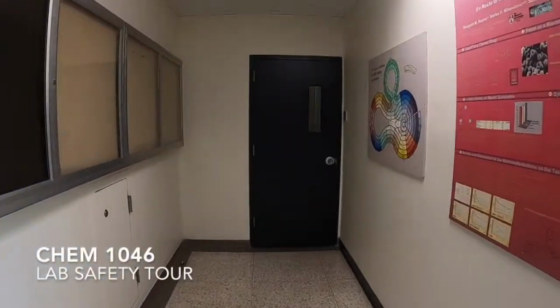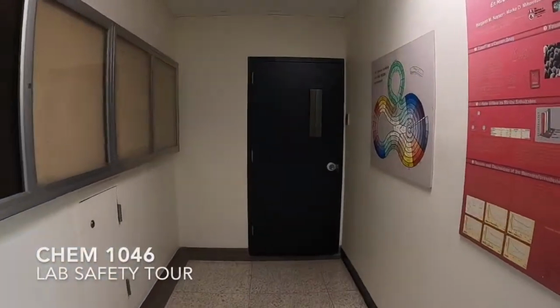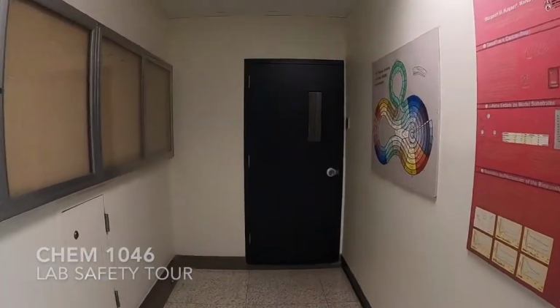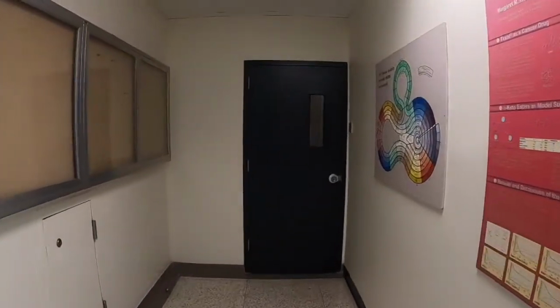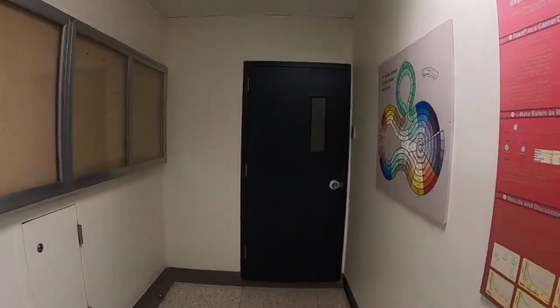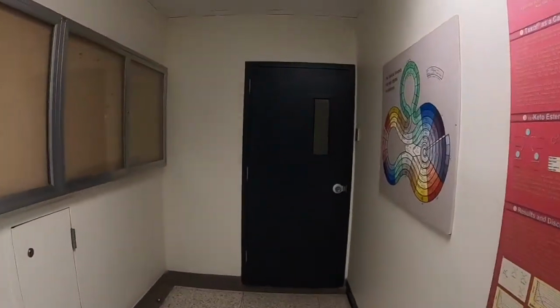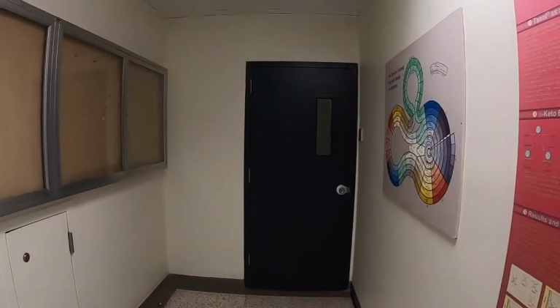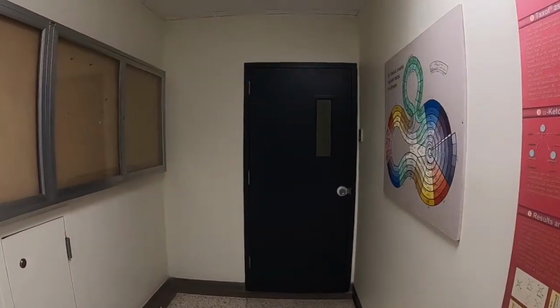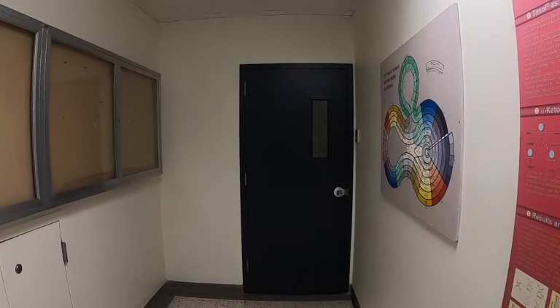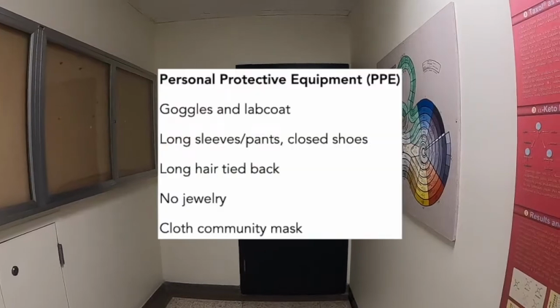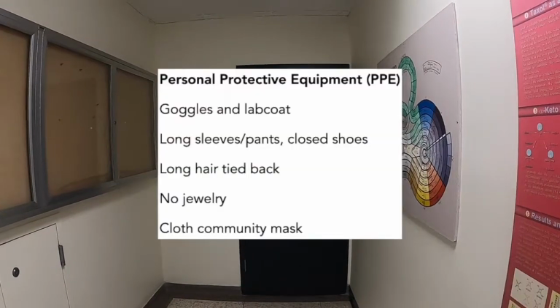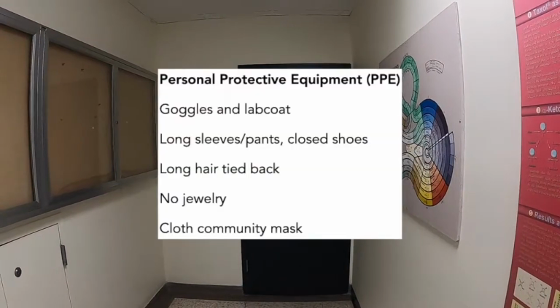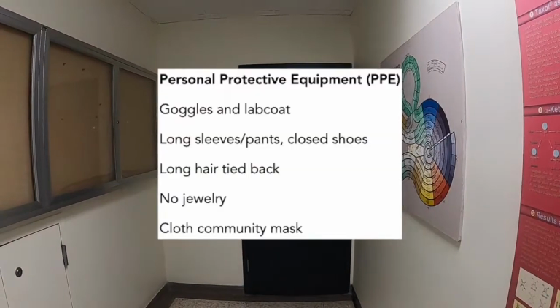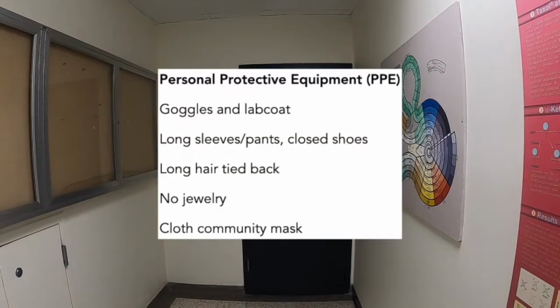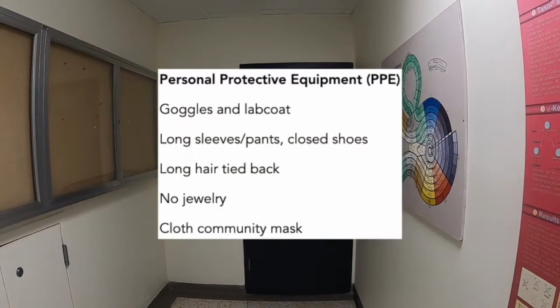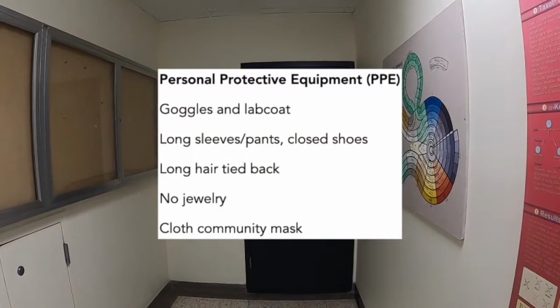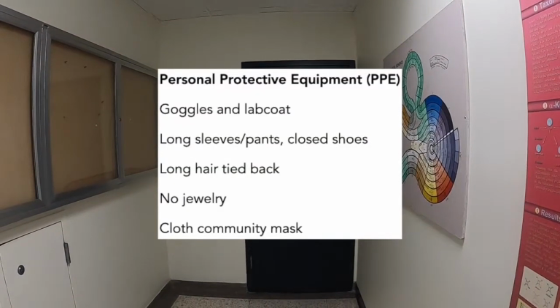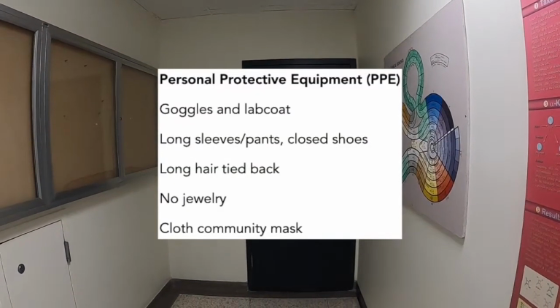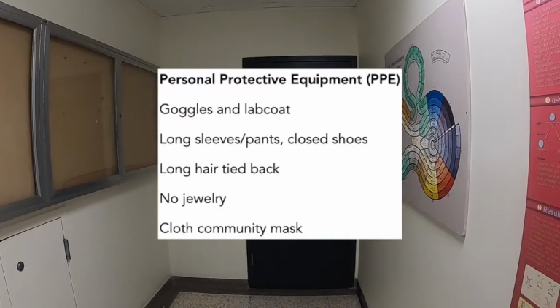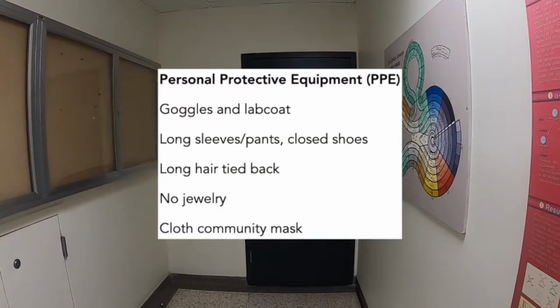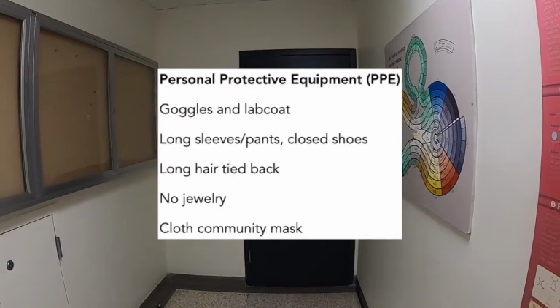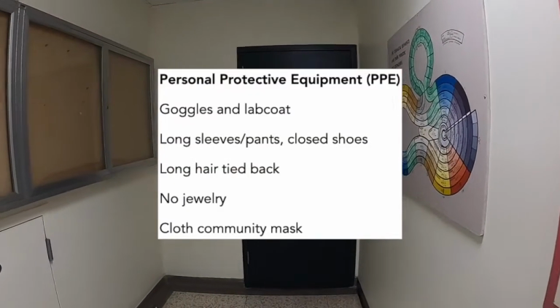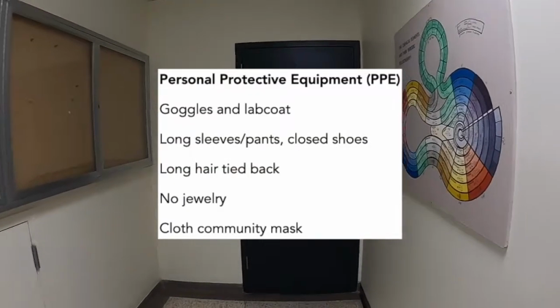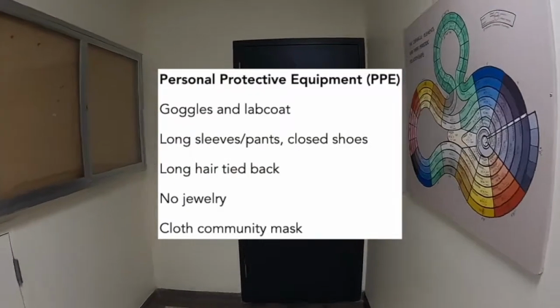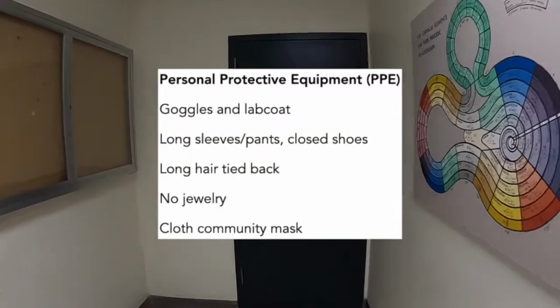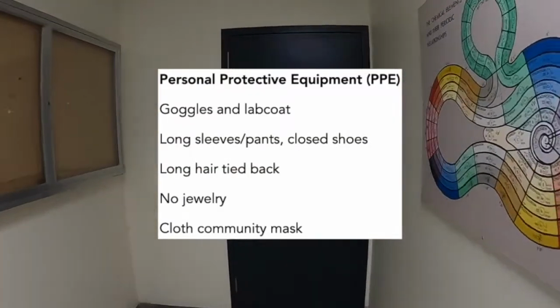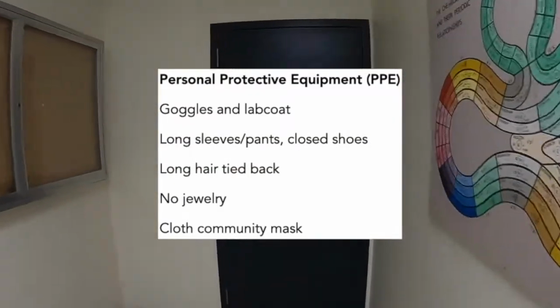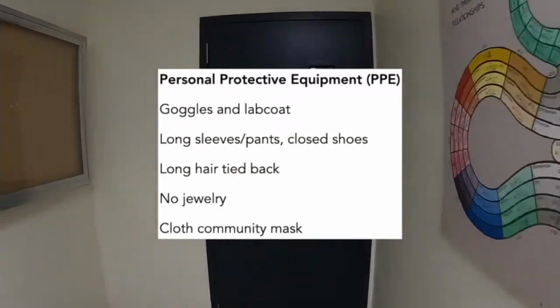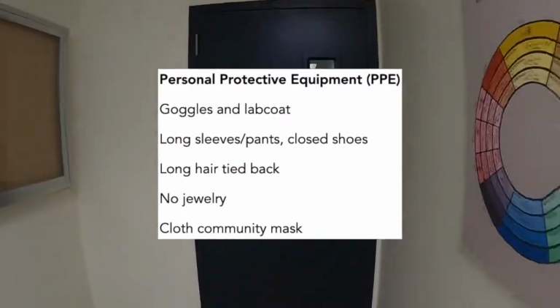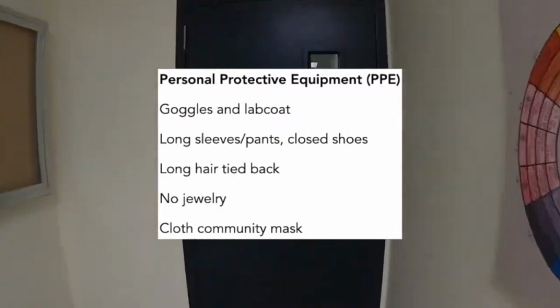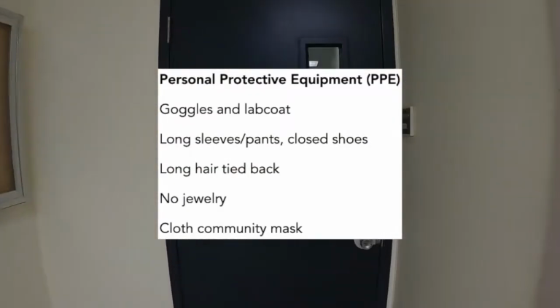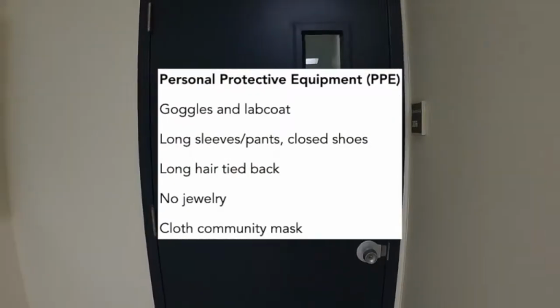As you enter the lab, make sure to put on all of your personal protective equipment, the same equipment that was discussed in the lab tour.